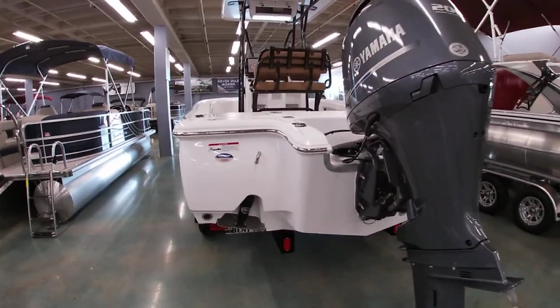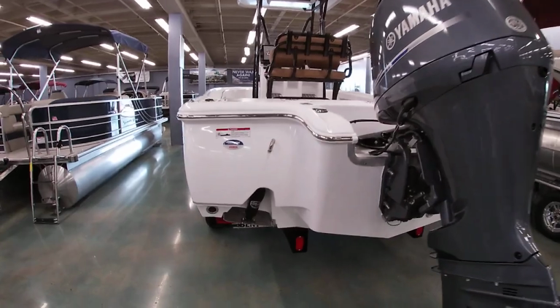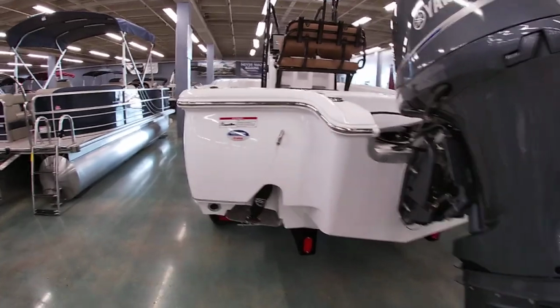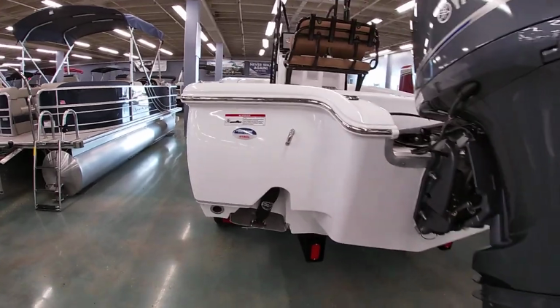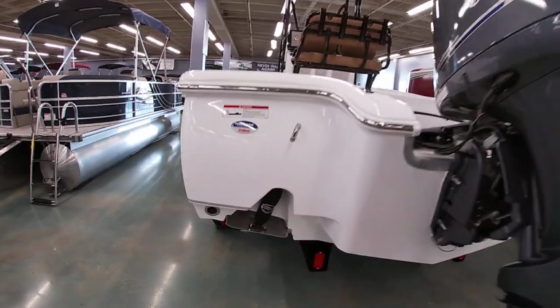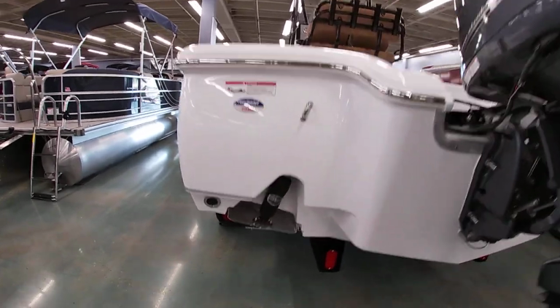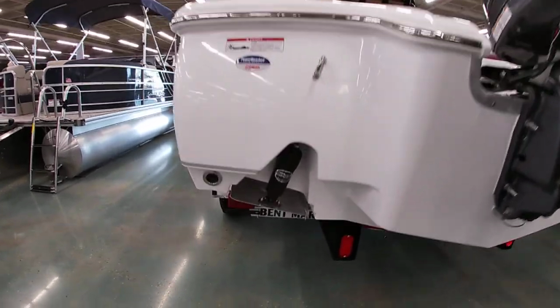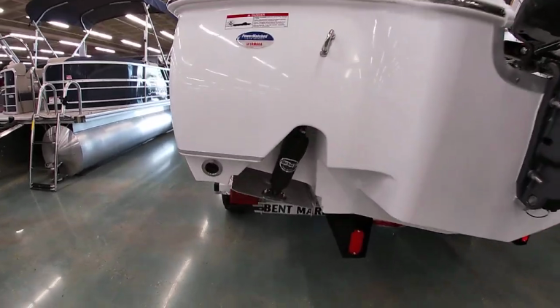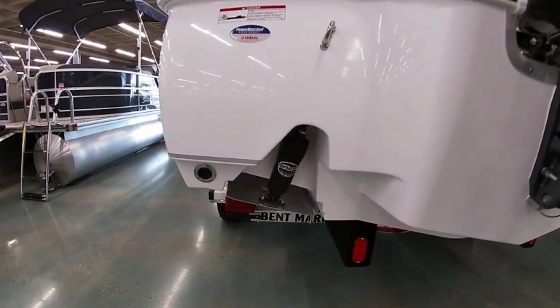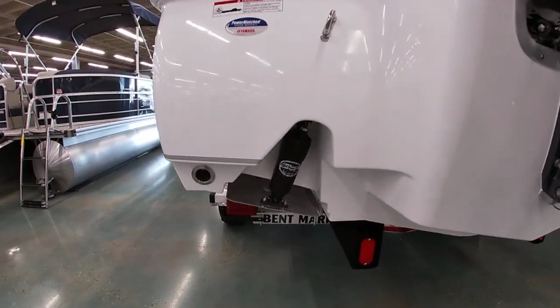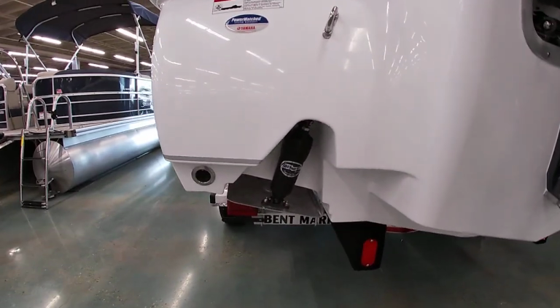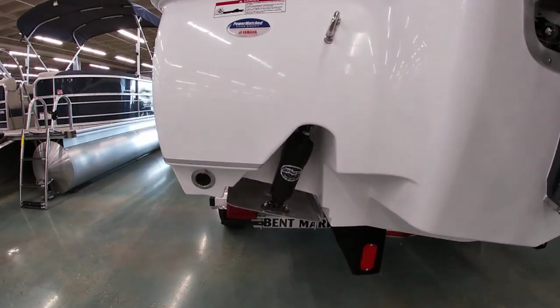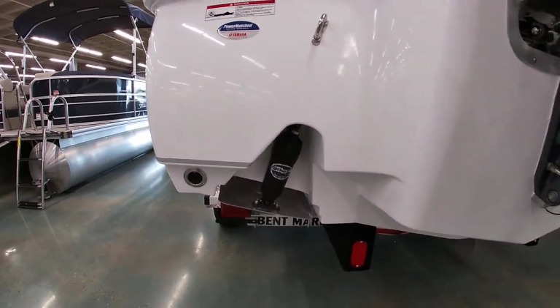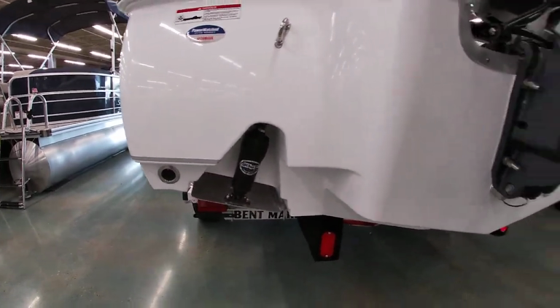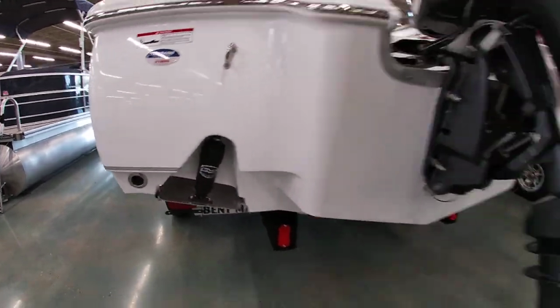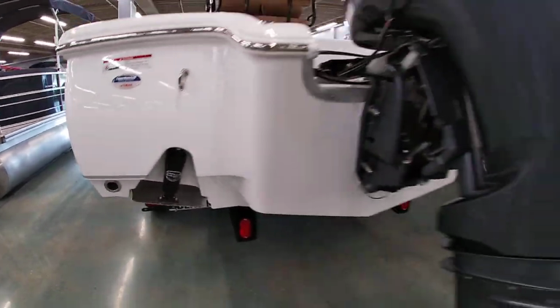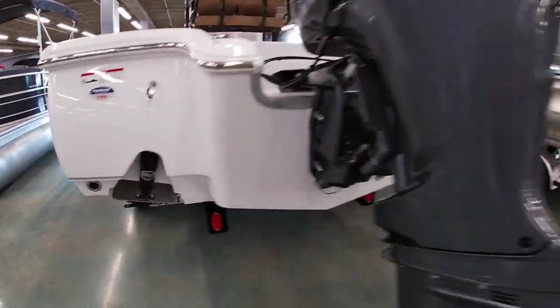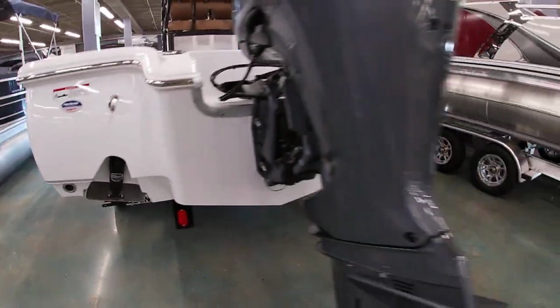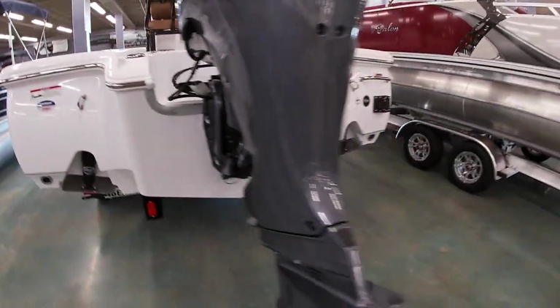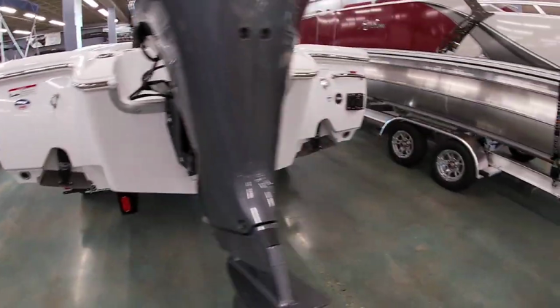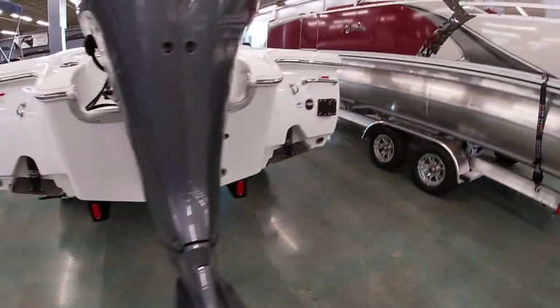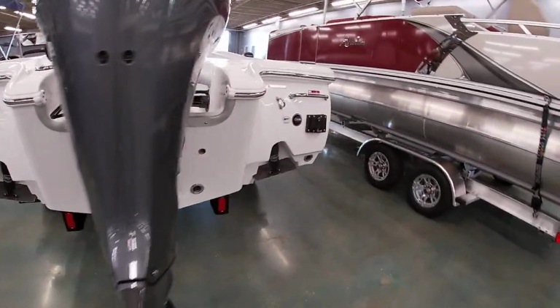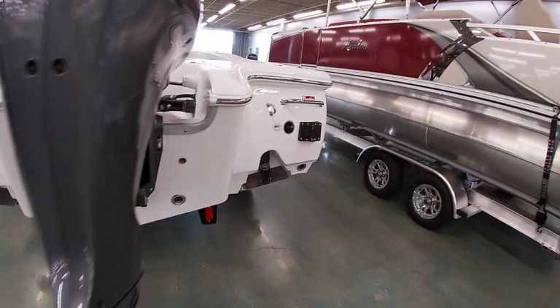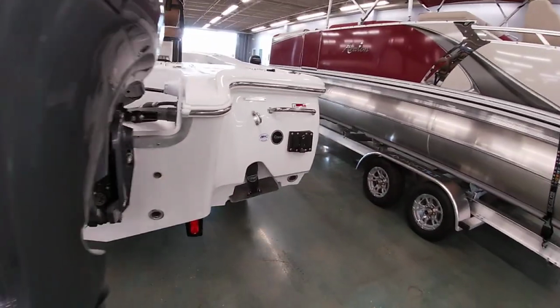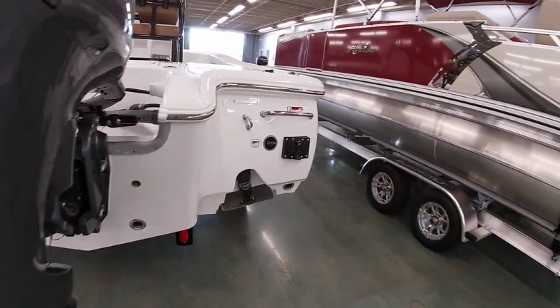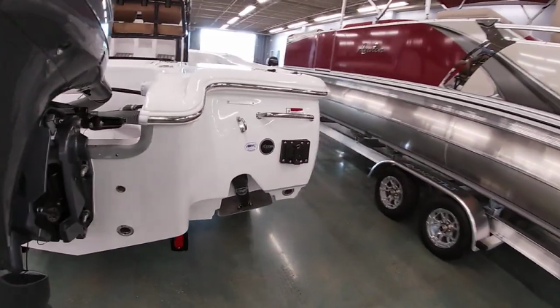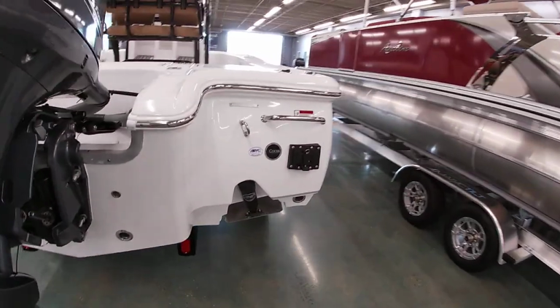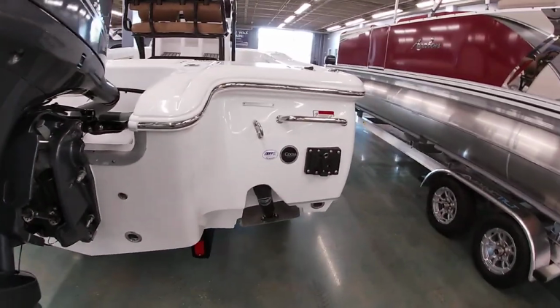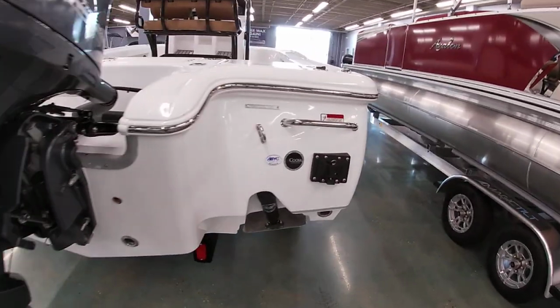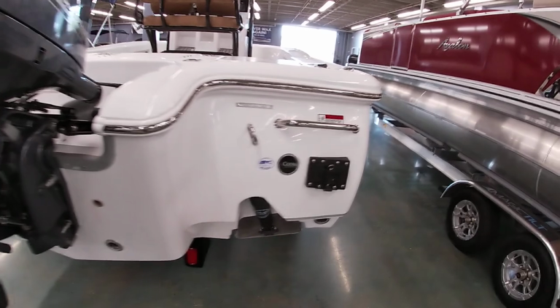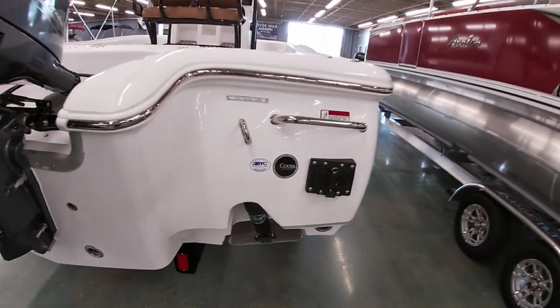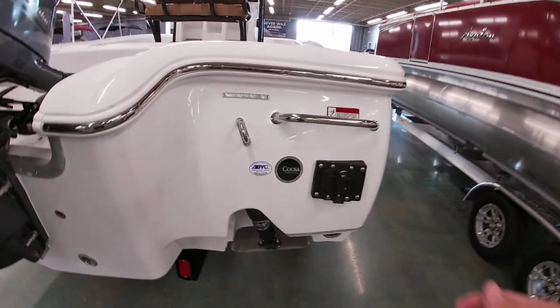As you can see, we've got recessed trim tabs back here, as well as a boarding ladder that comes out of the hull.